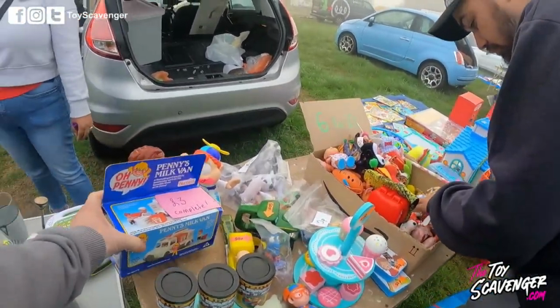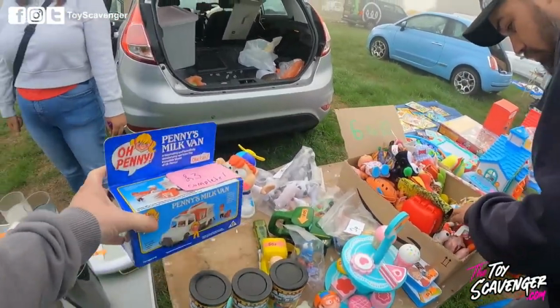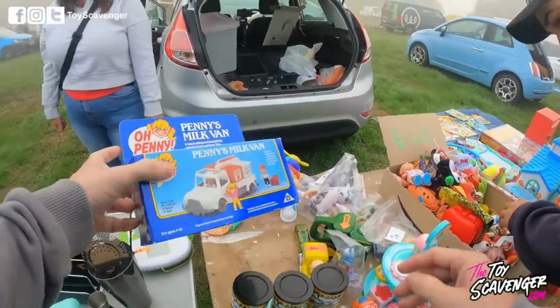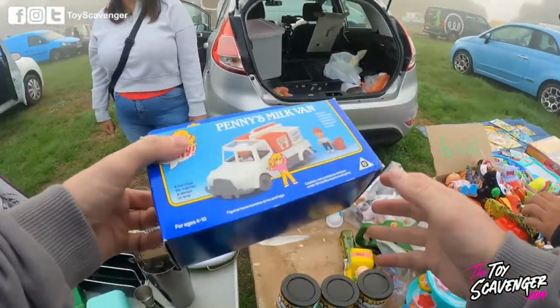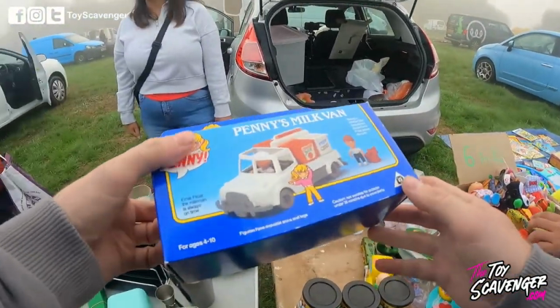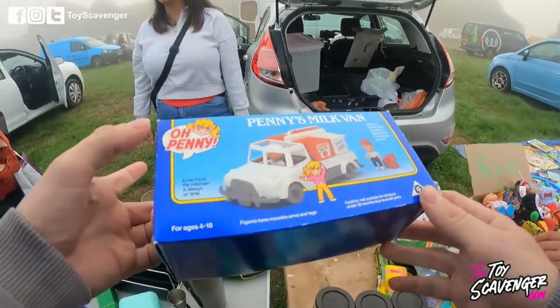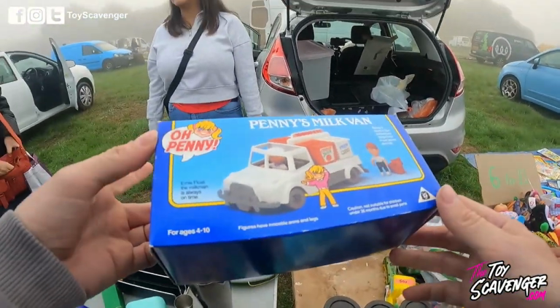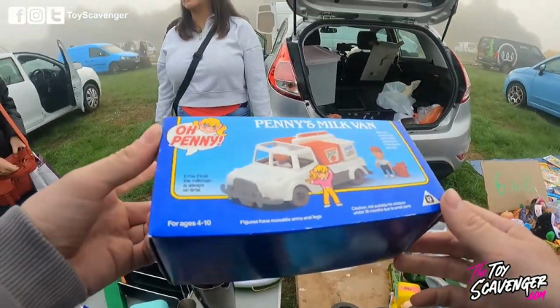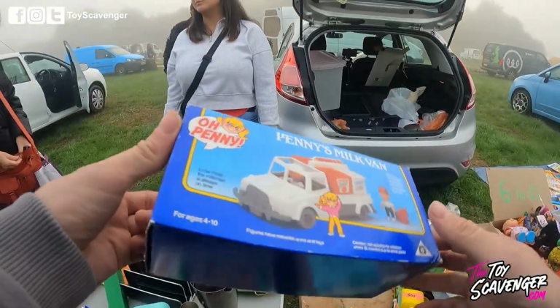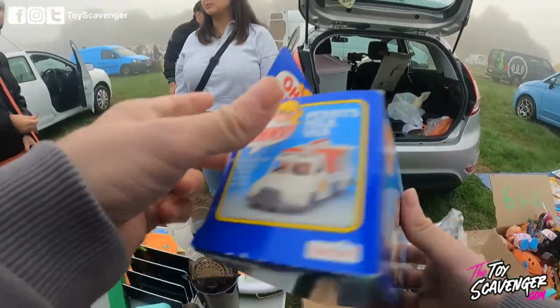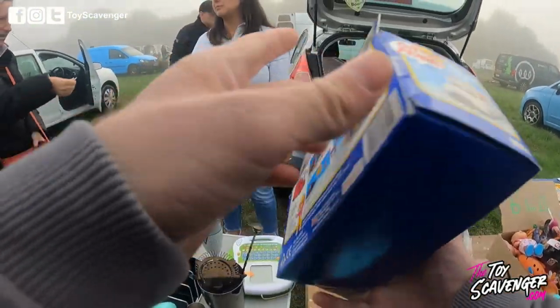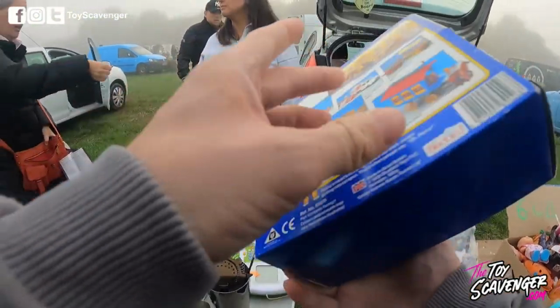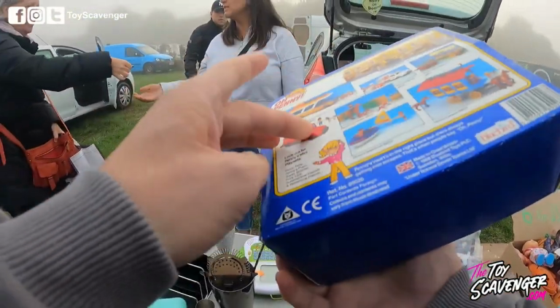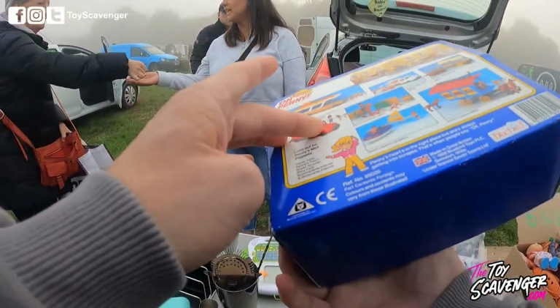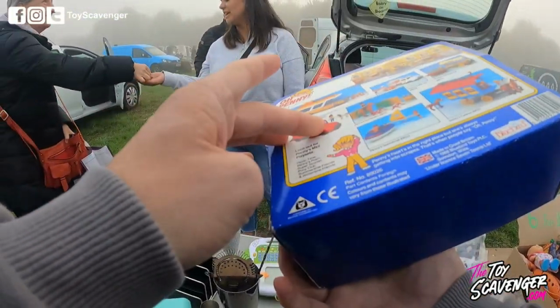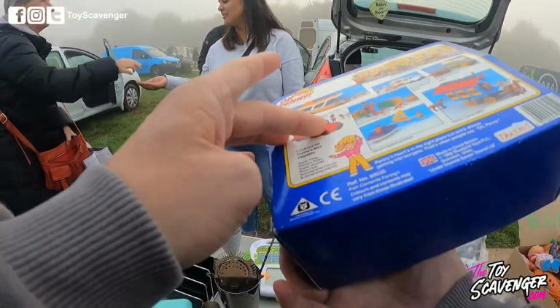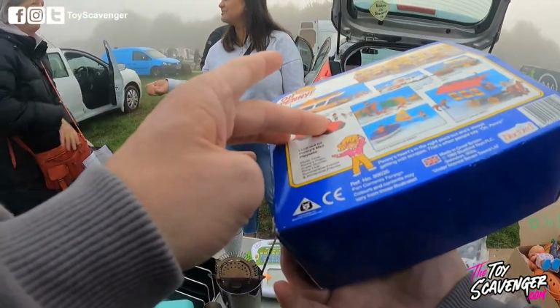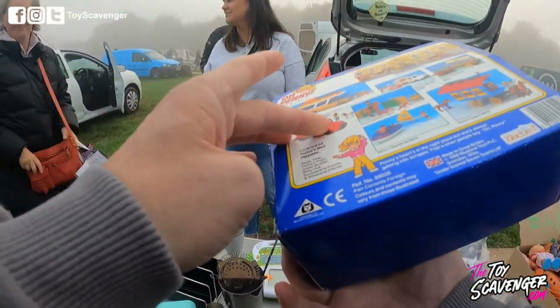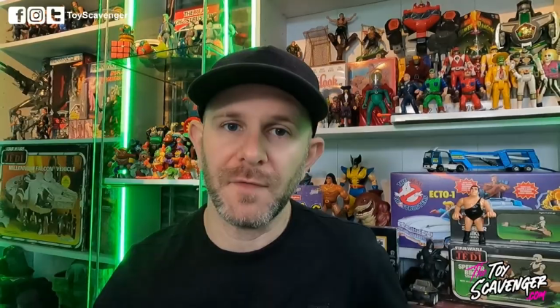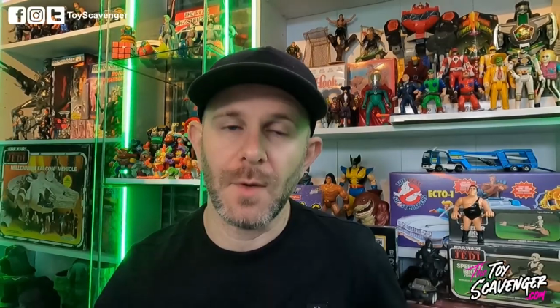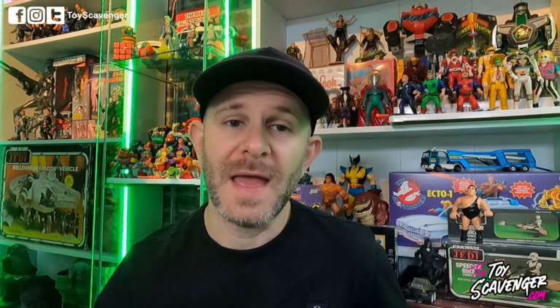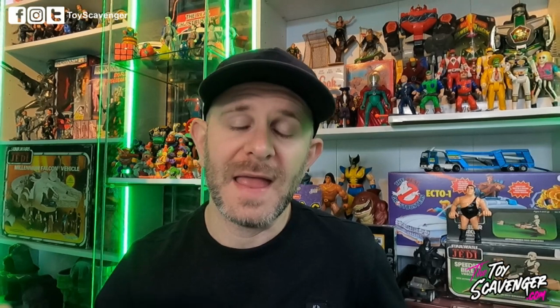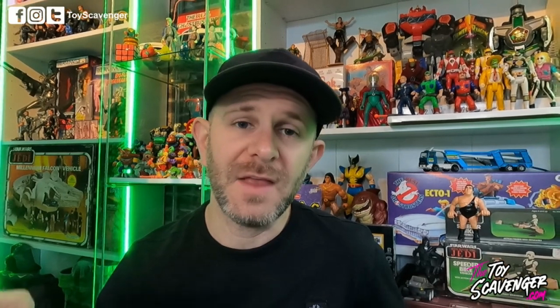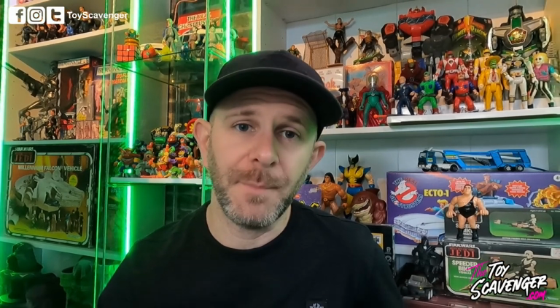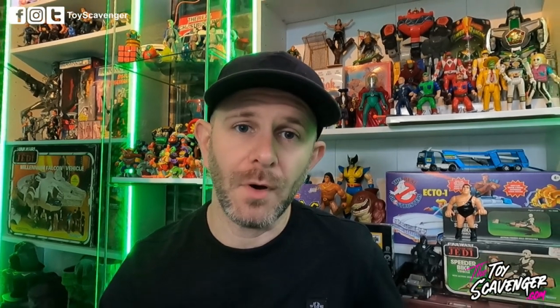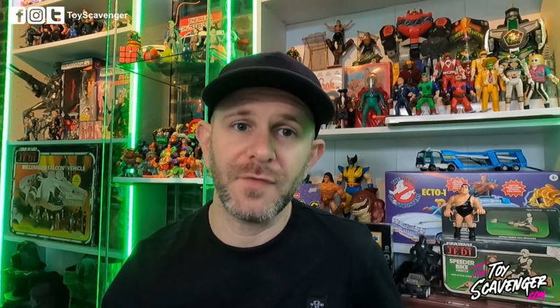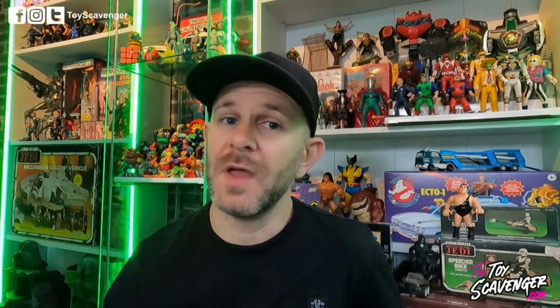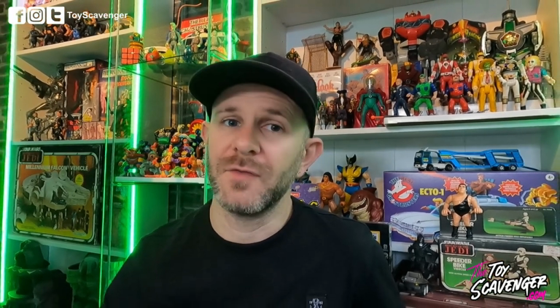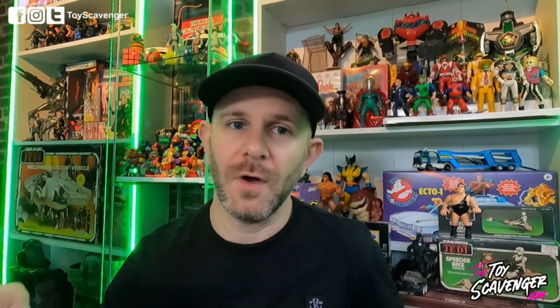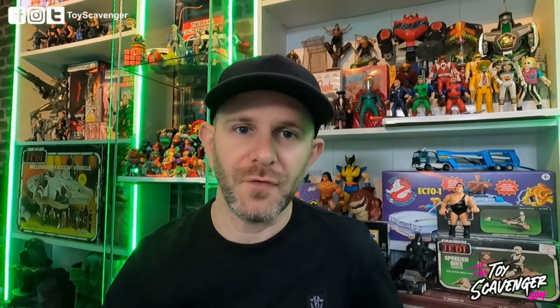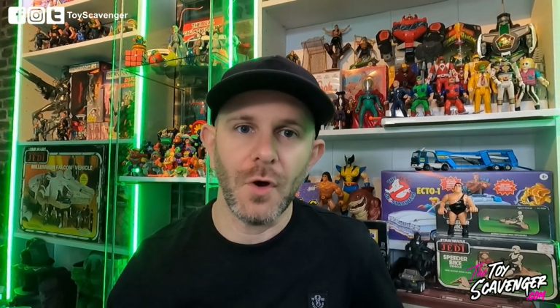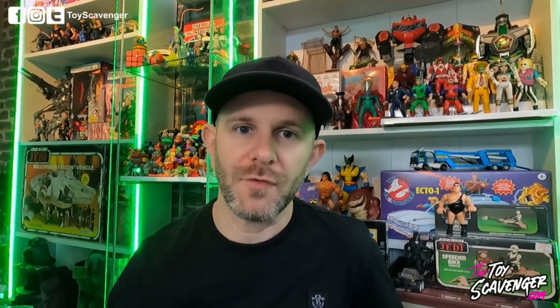I've spotted my first find — it's a vintage Penny milk float and it is boxed, so I've just got to grab it.